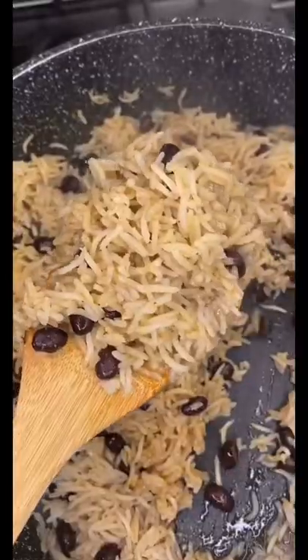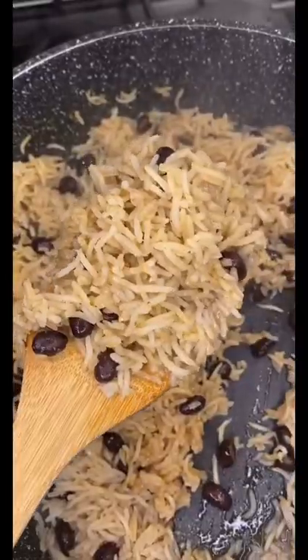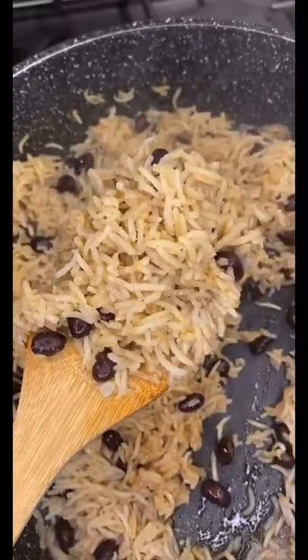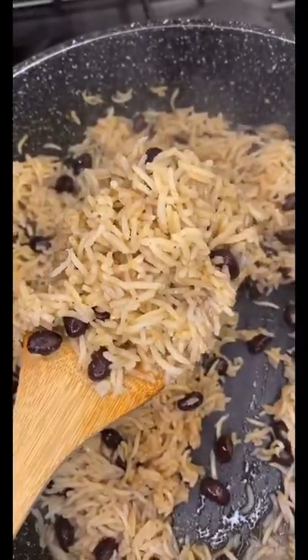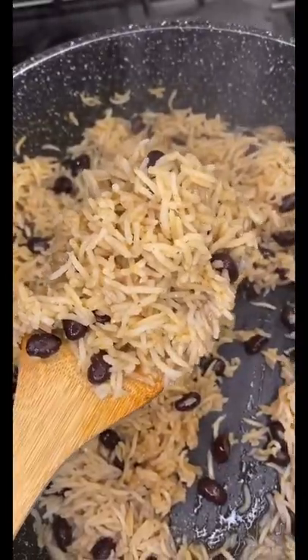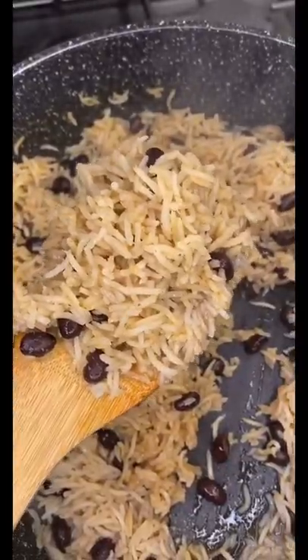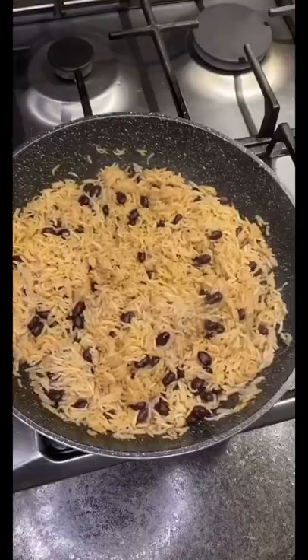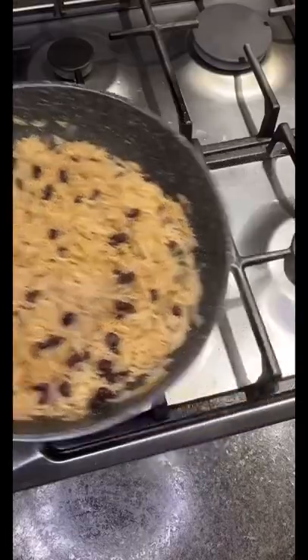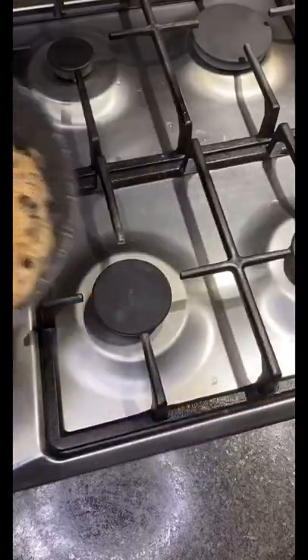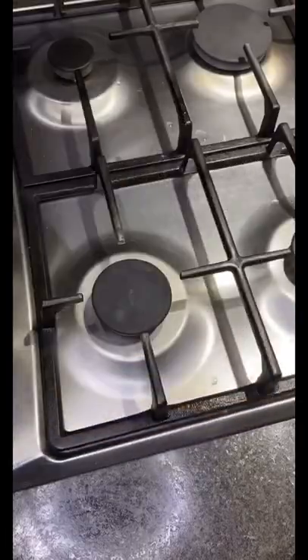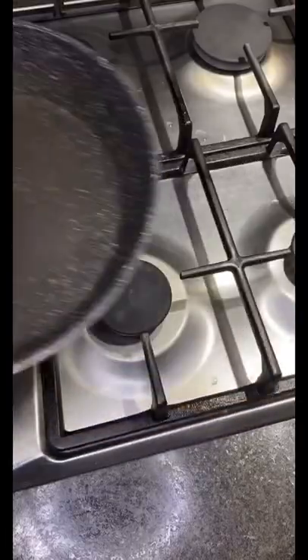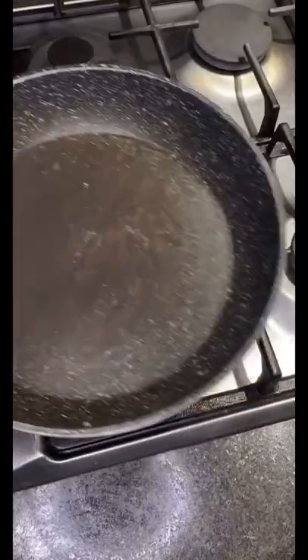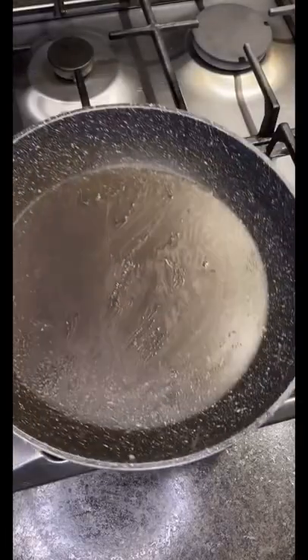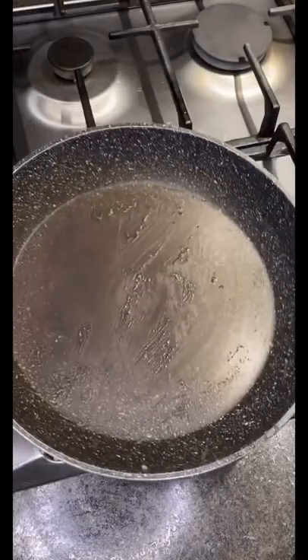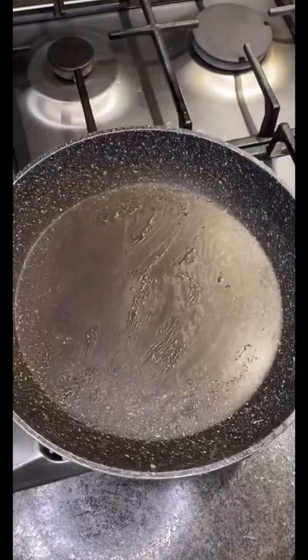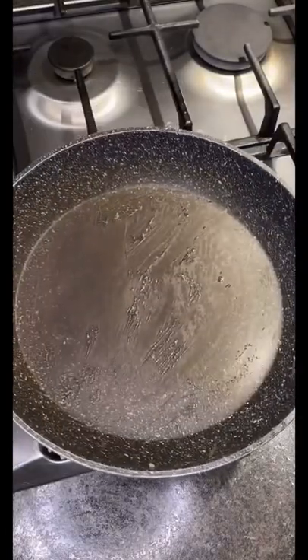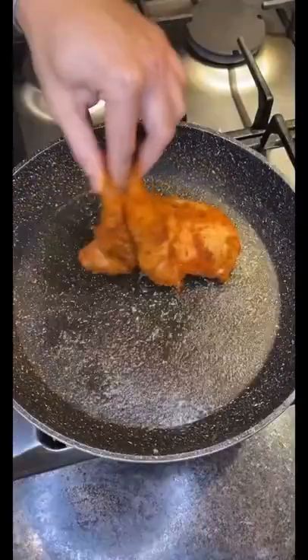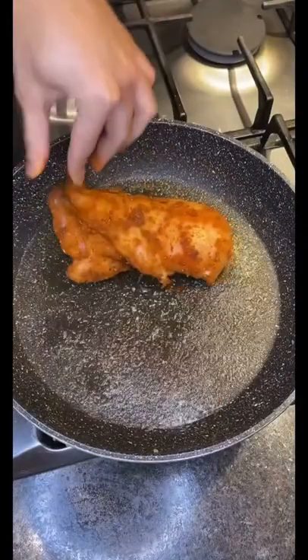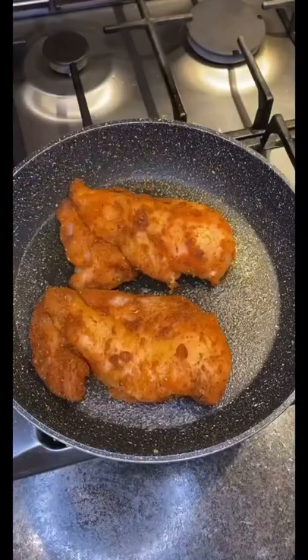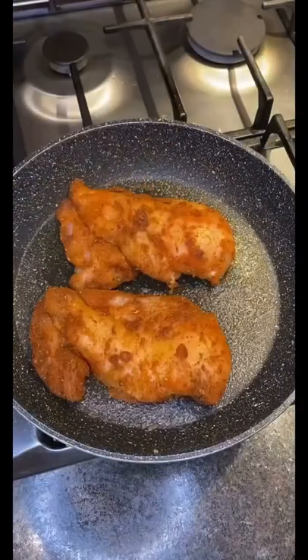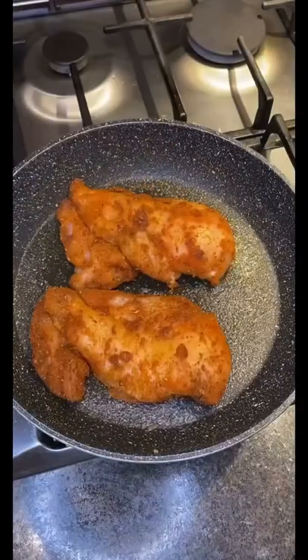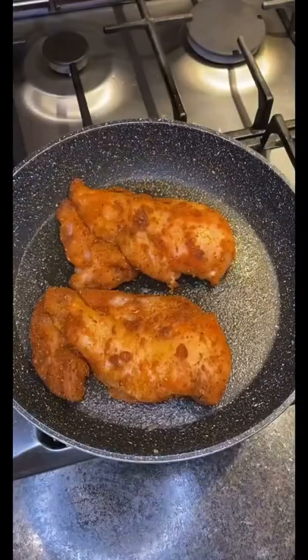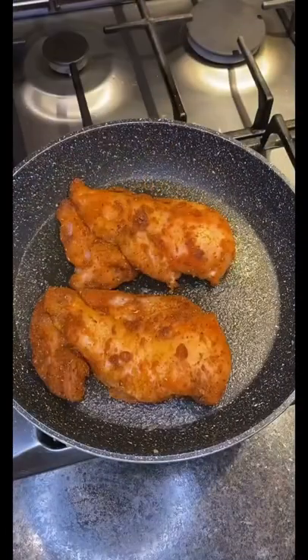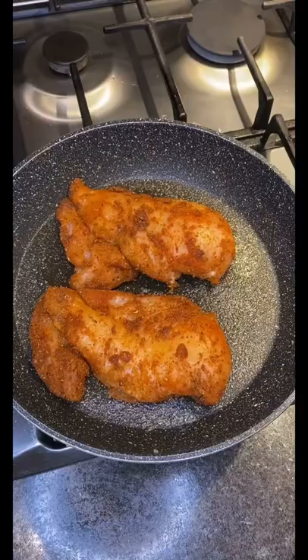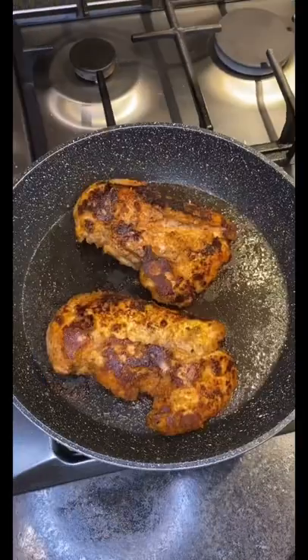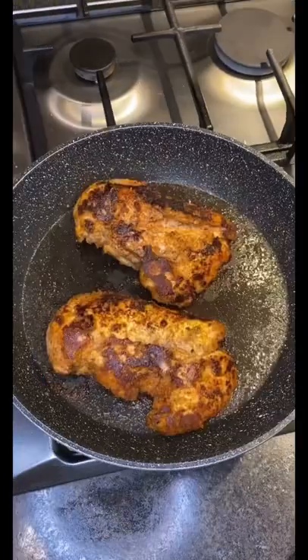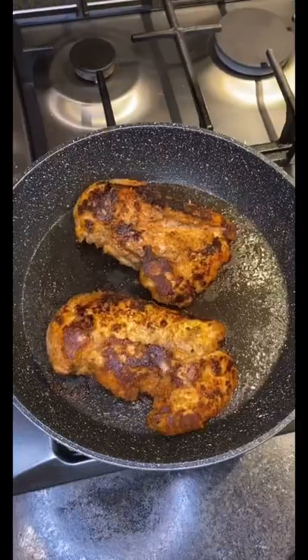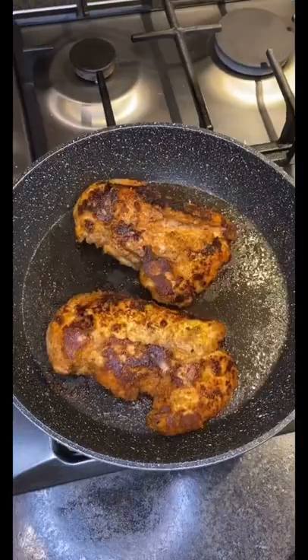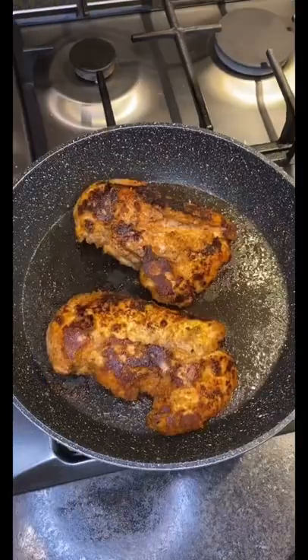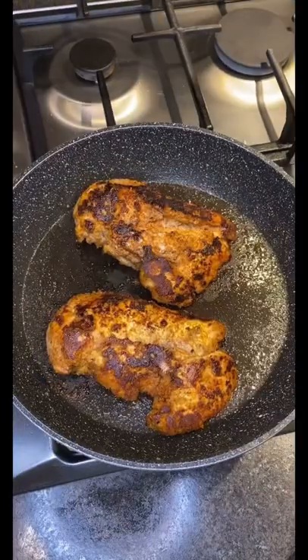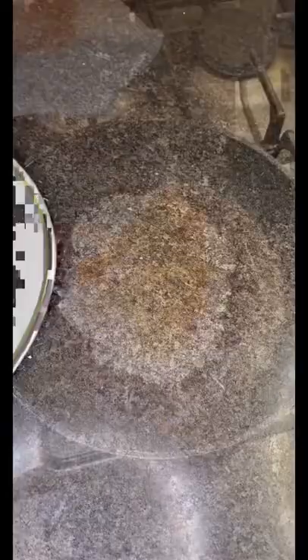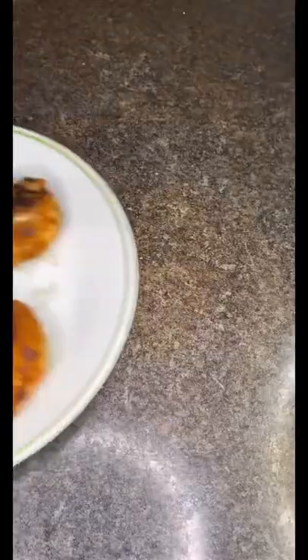Simmer for 10 minutes, then set aside. Cook the chicken for five minutes on each side till golden, then cut it up into pieces.